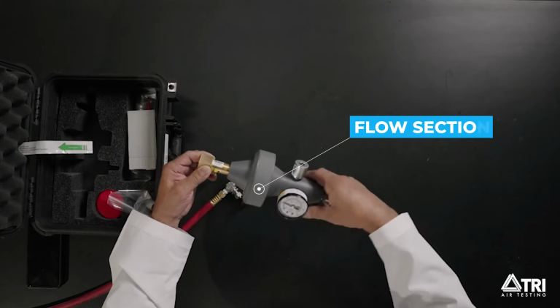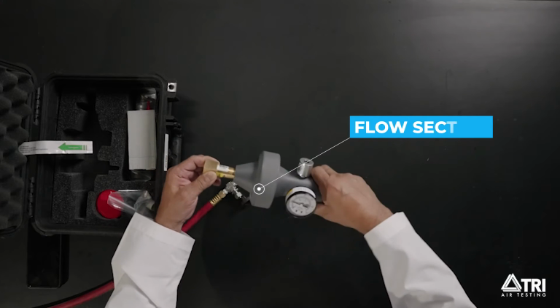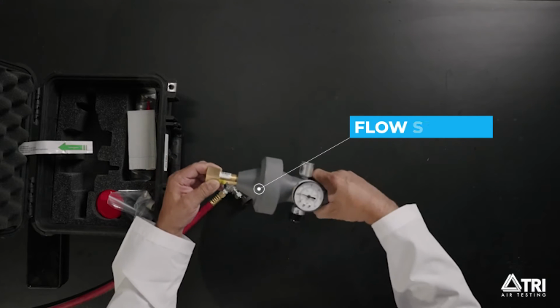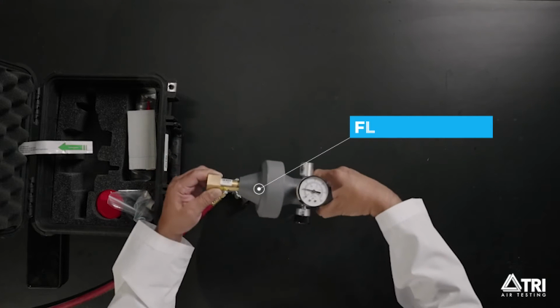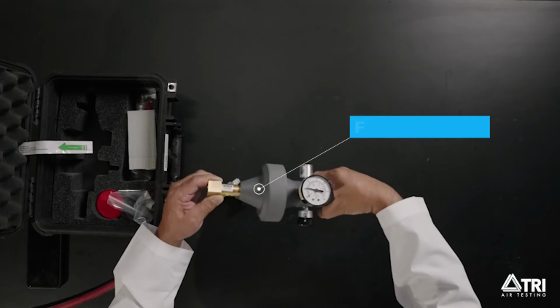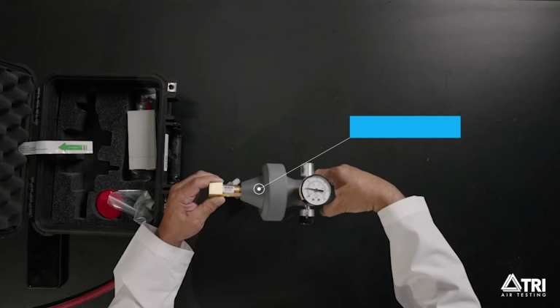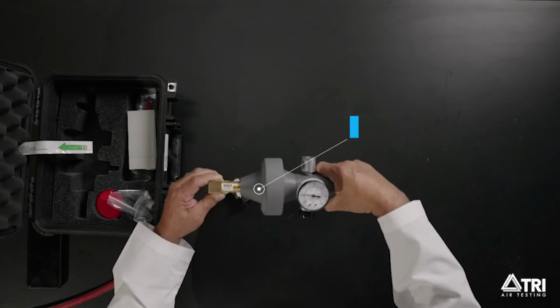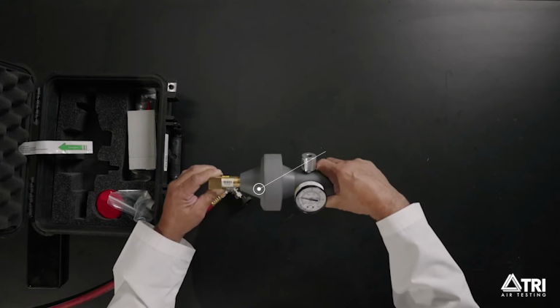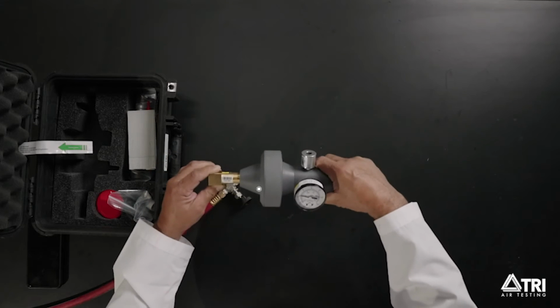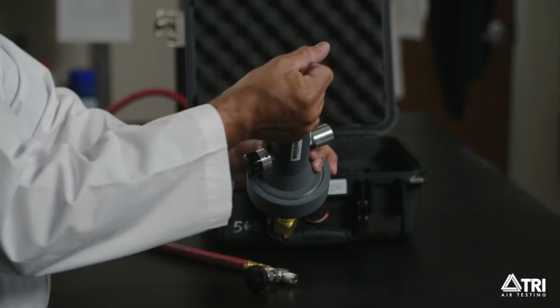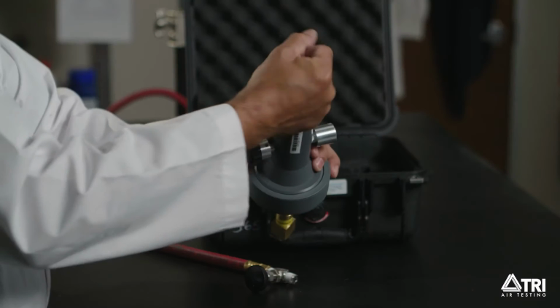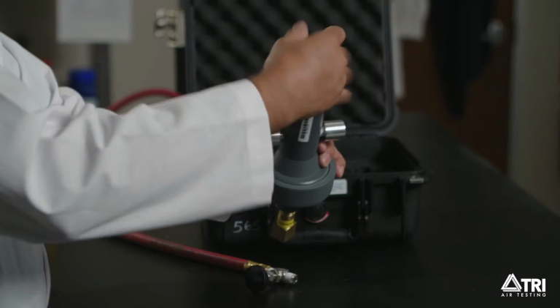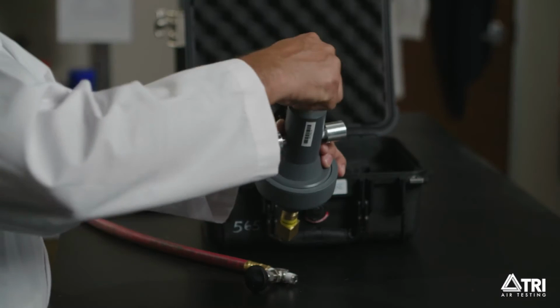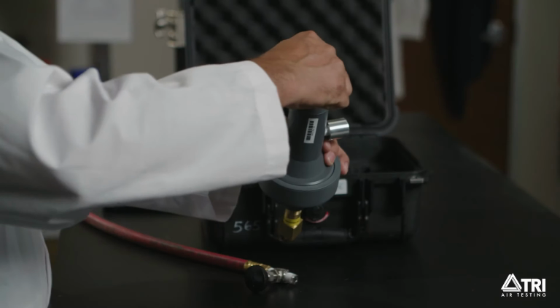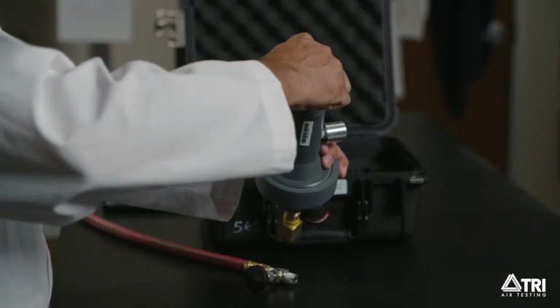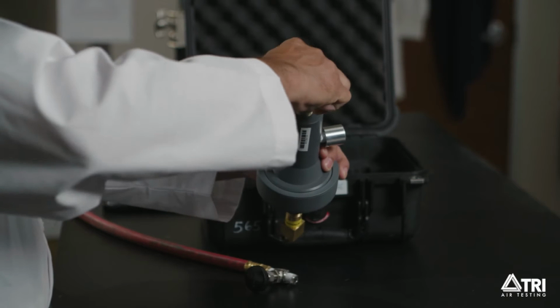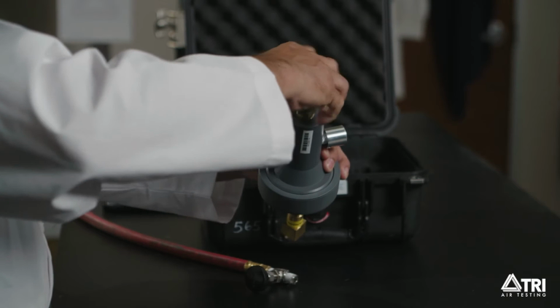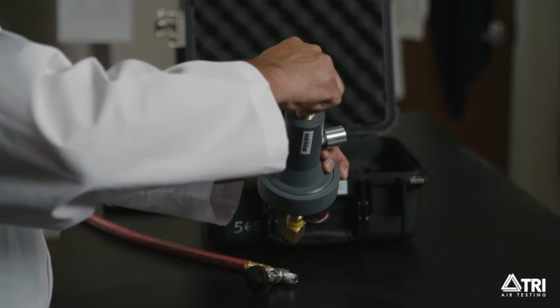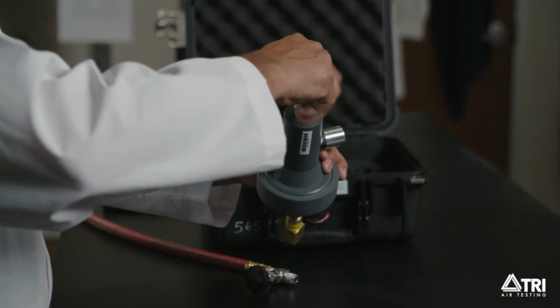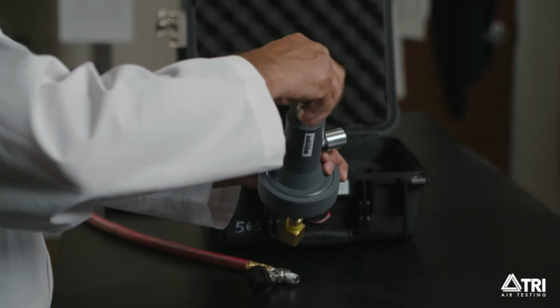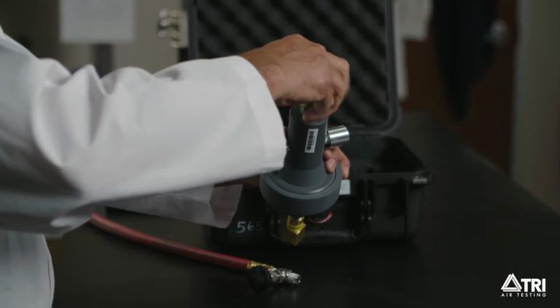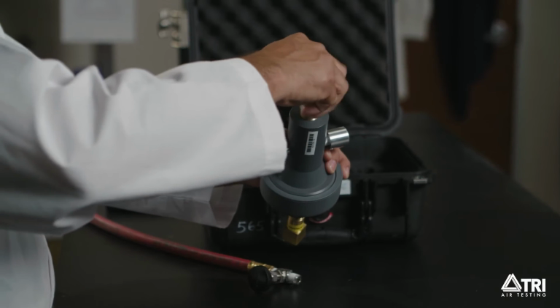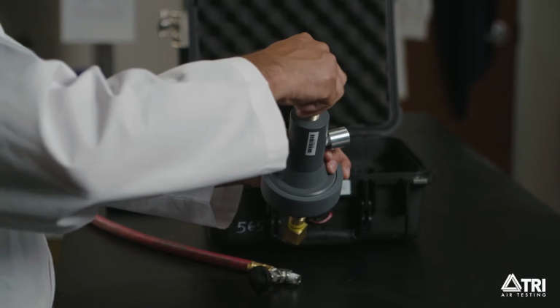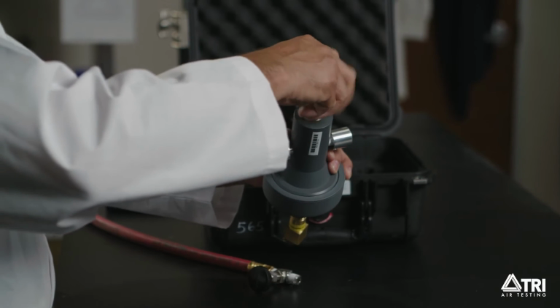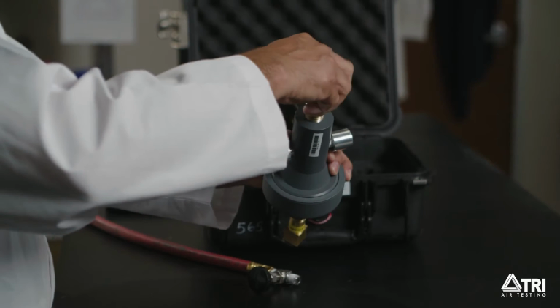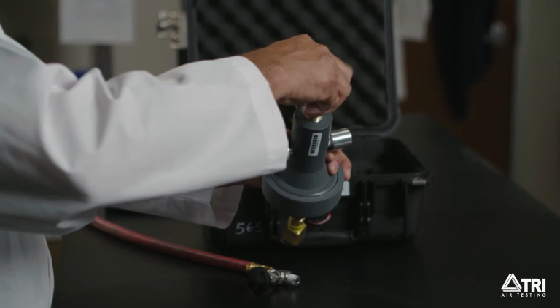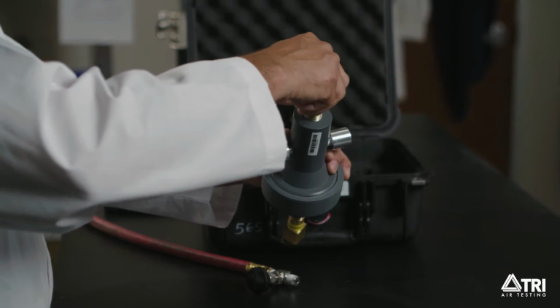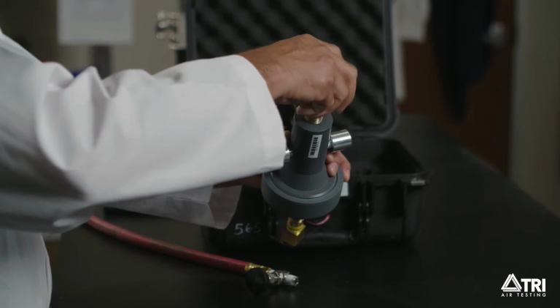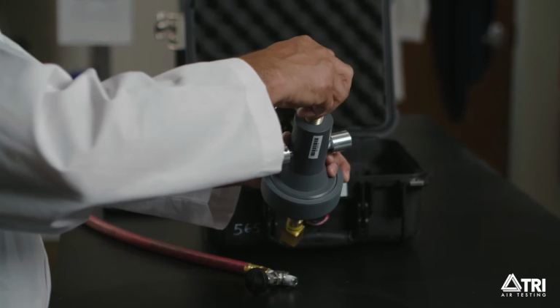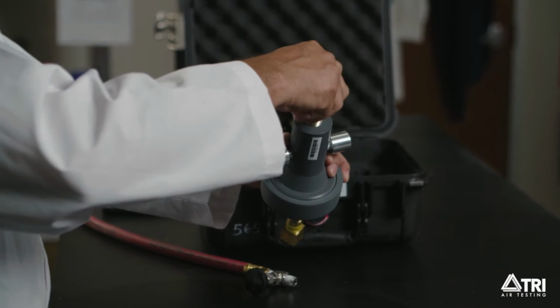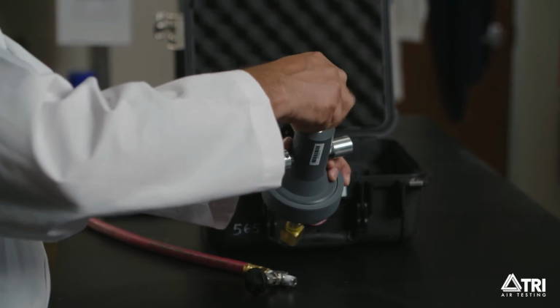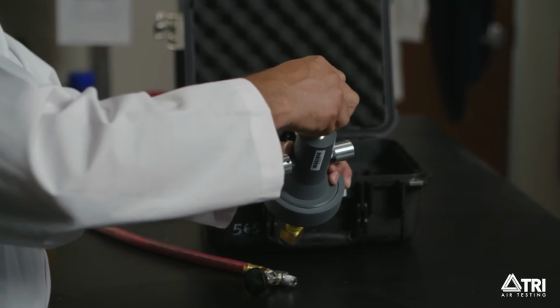Starting with the 200 orifice, make sure you can maintain a steady pressure in the range of 4 to 6 psi.